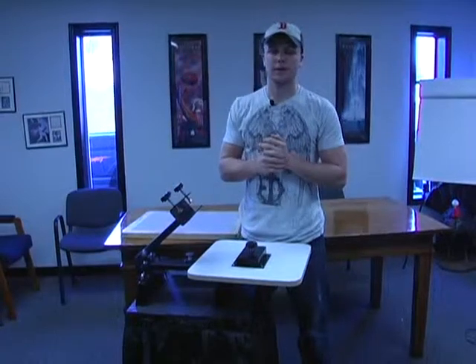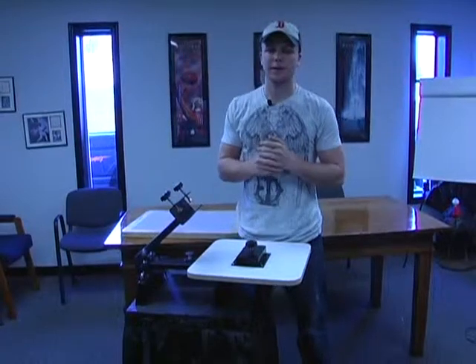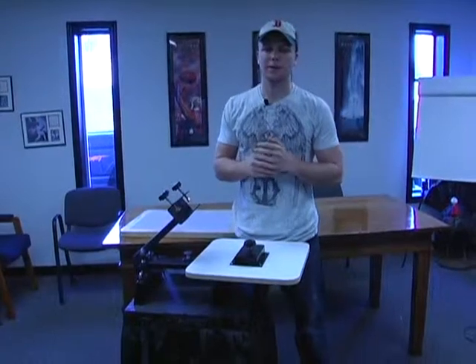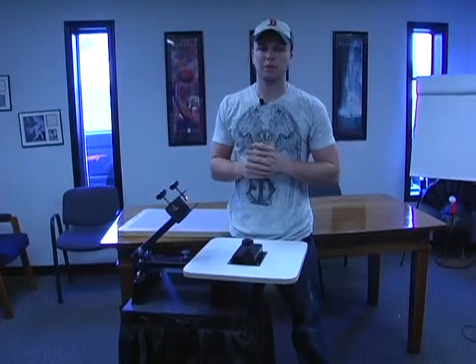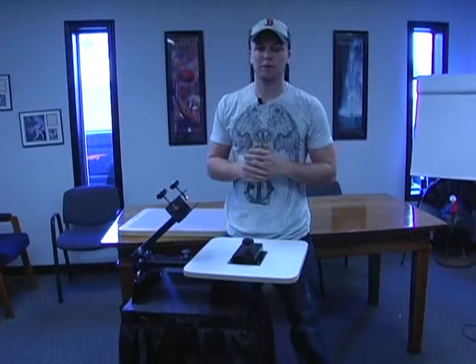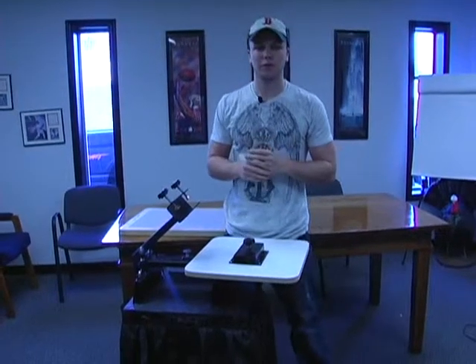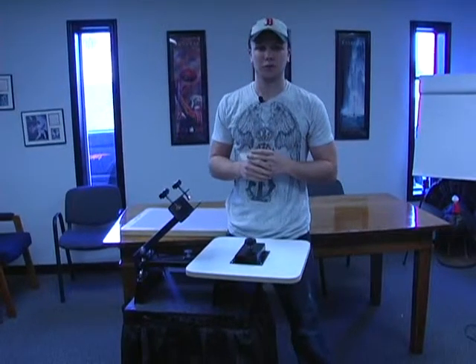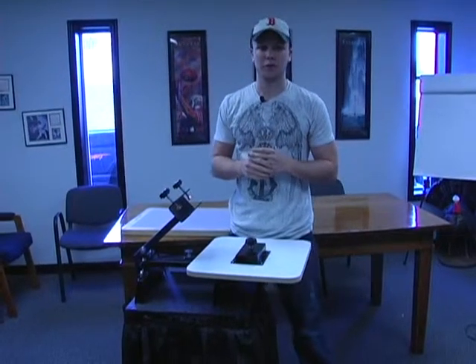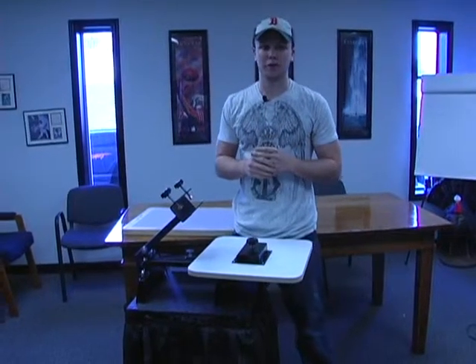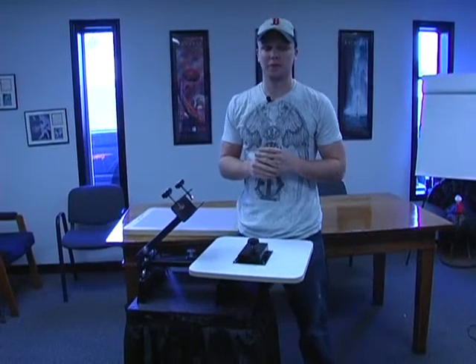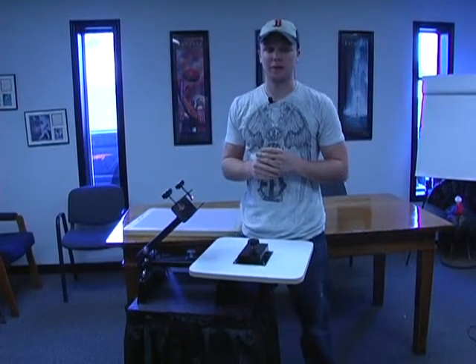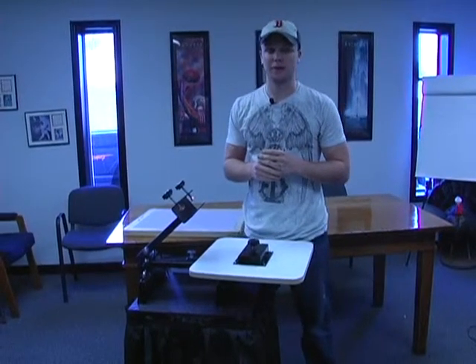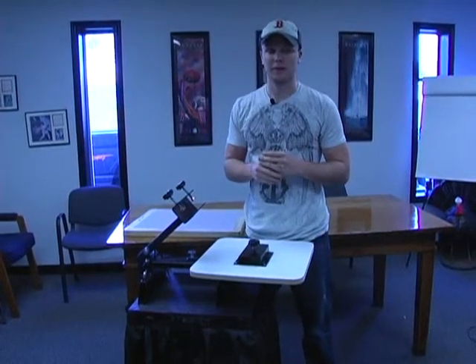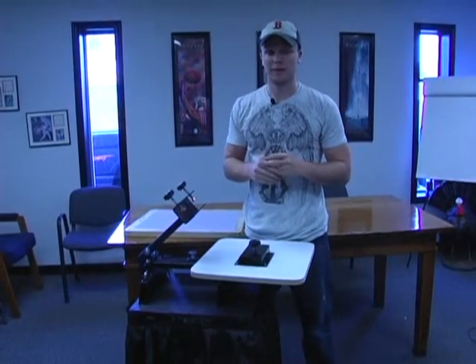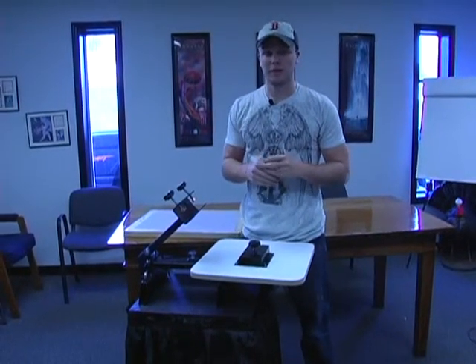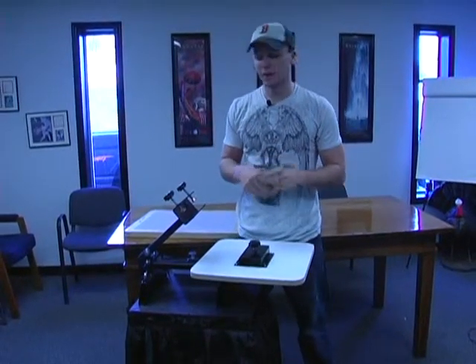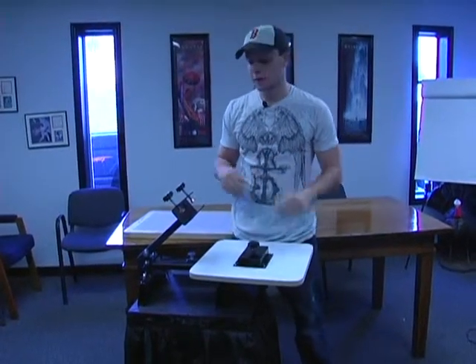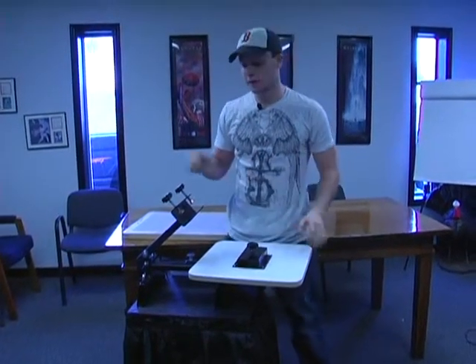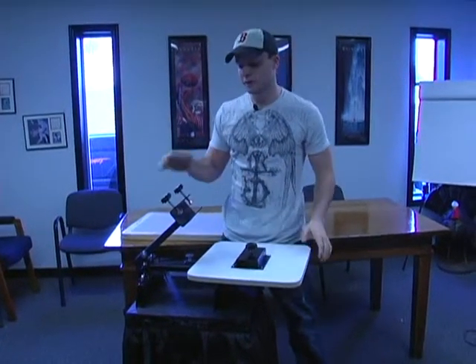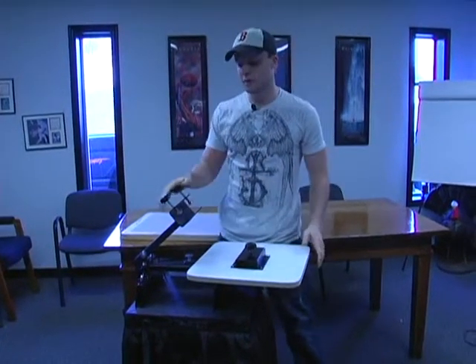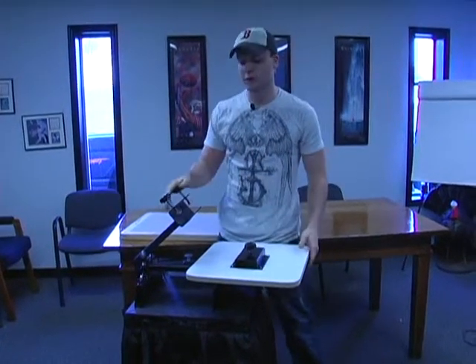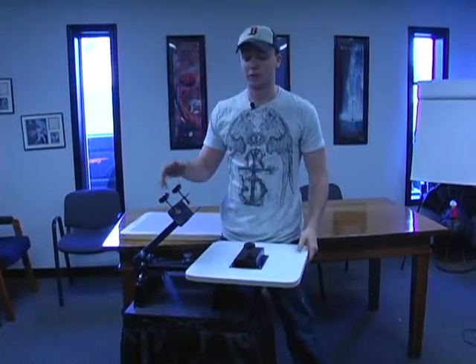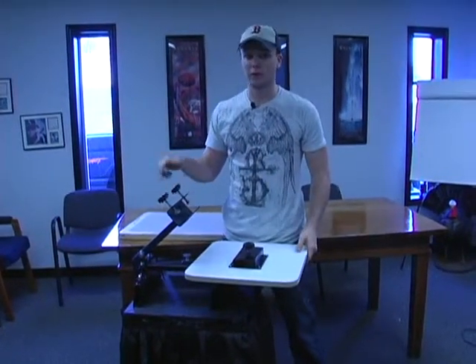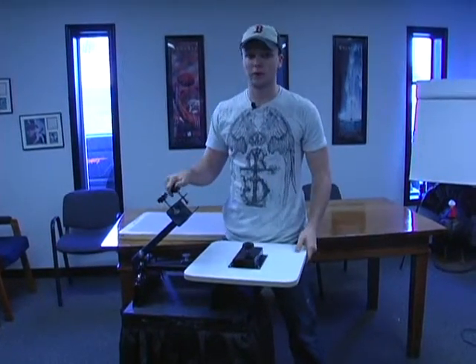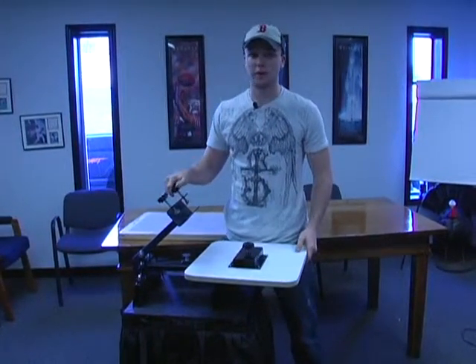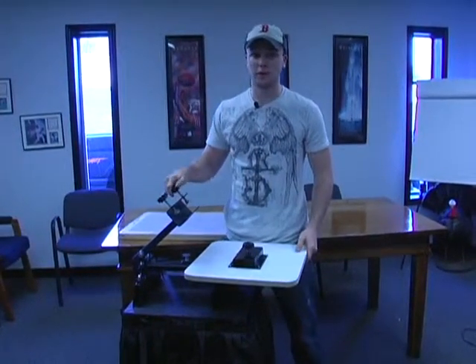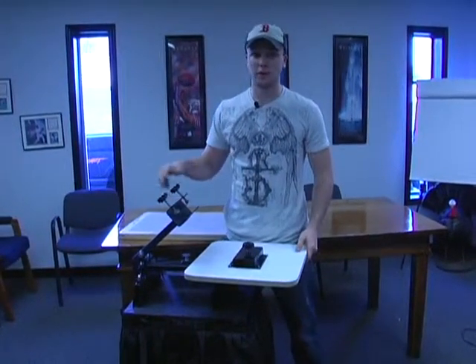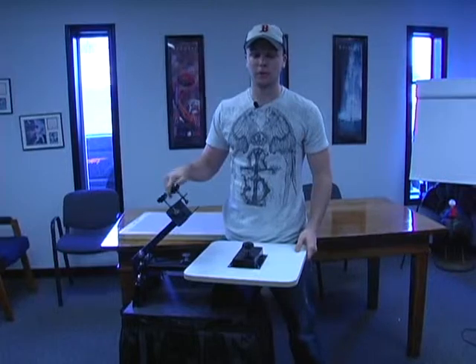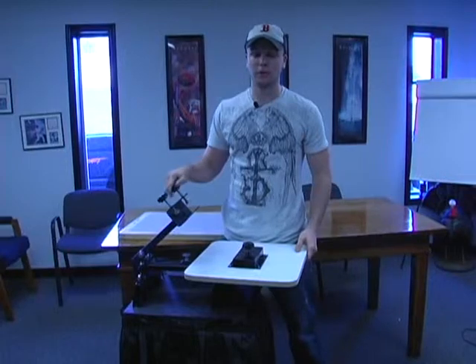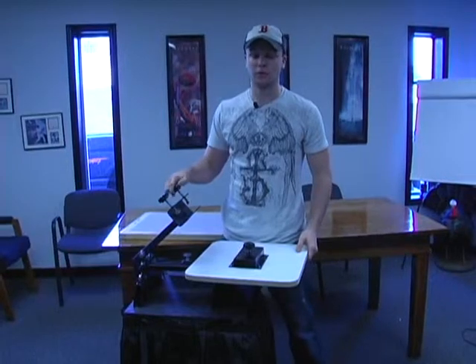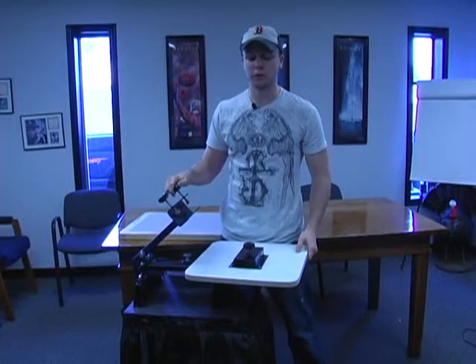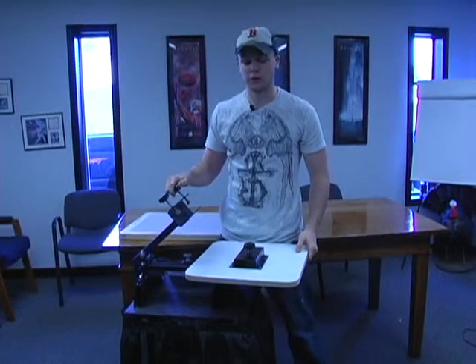Hi, I'm Ben with Ryan's Green Printing Supplies, and today we're looking at the Genesis One Color One Station Press.